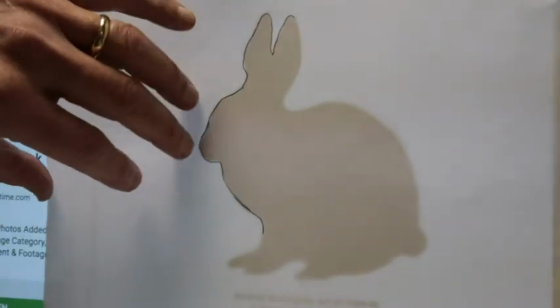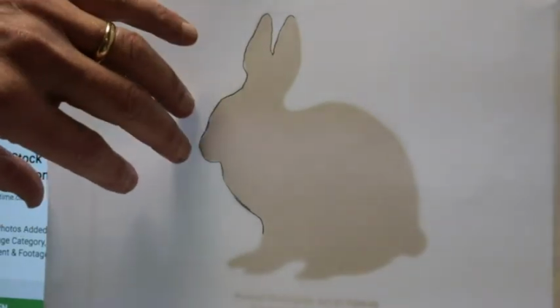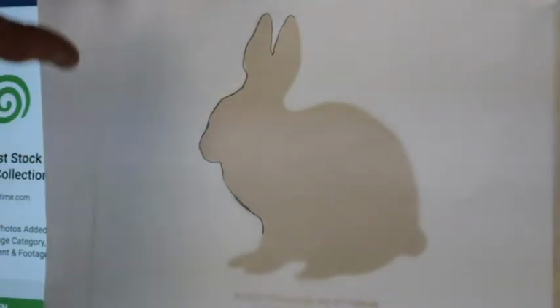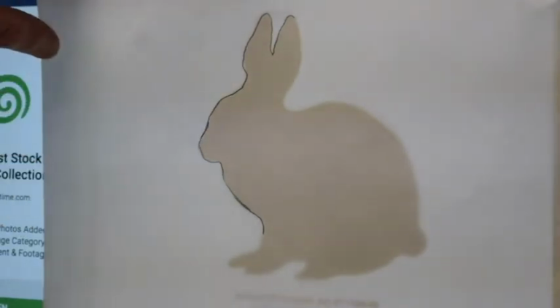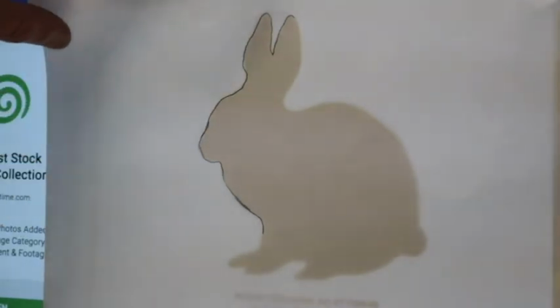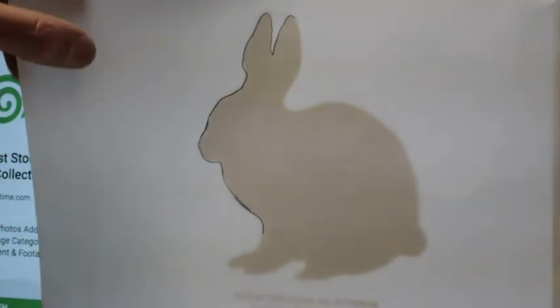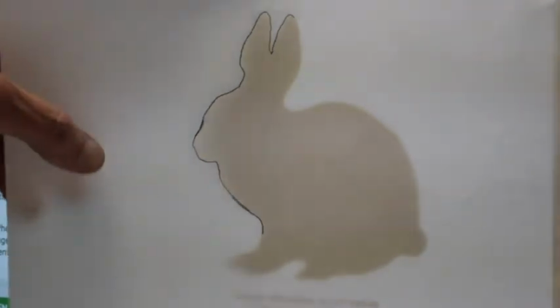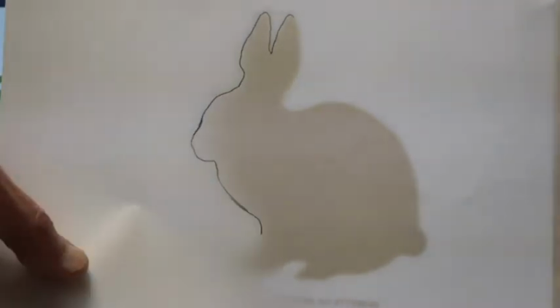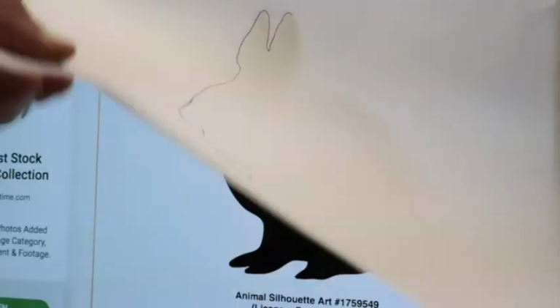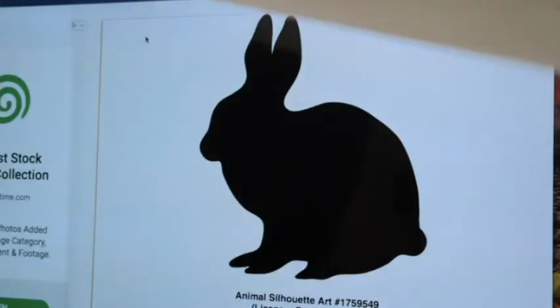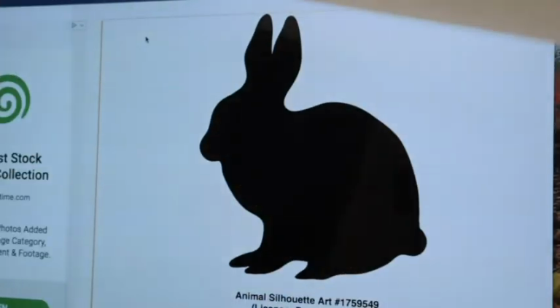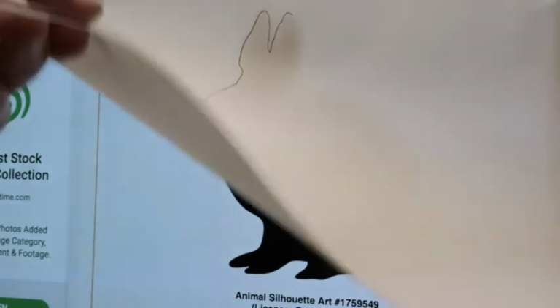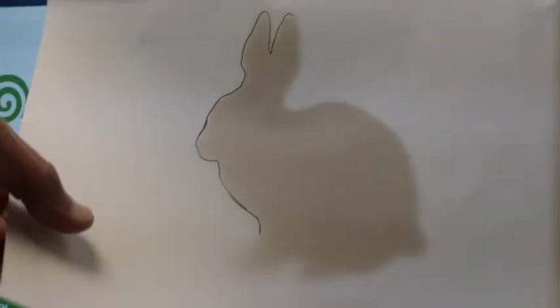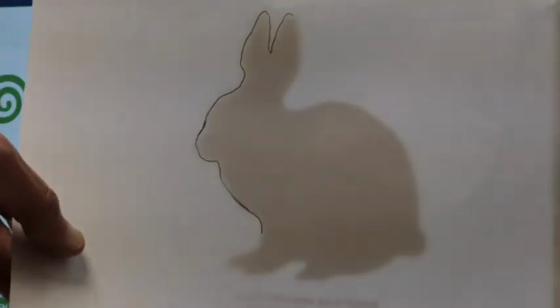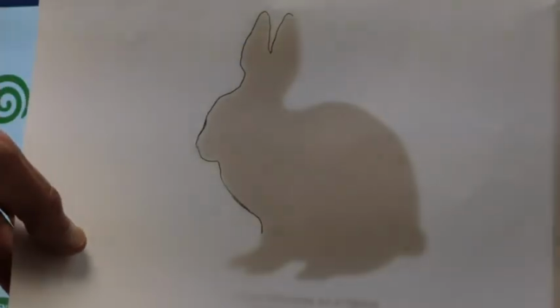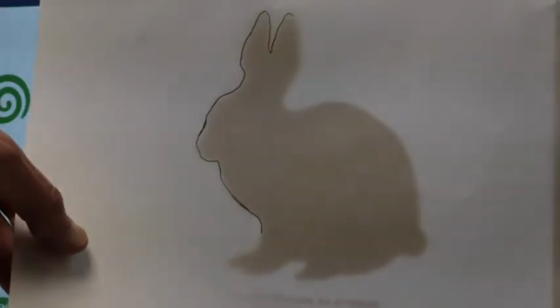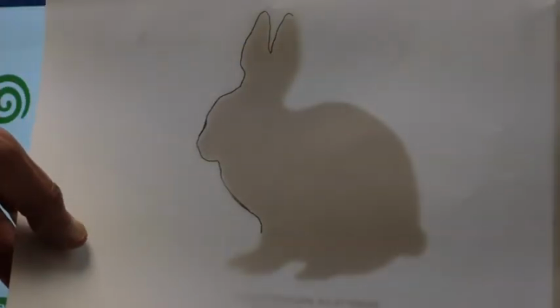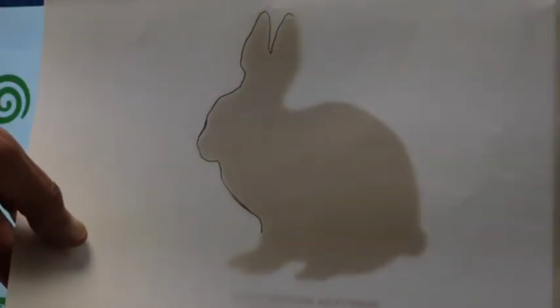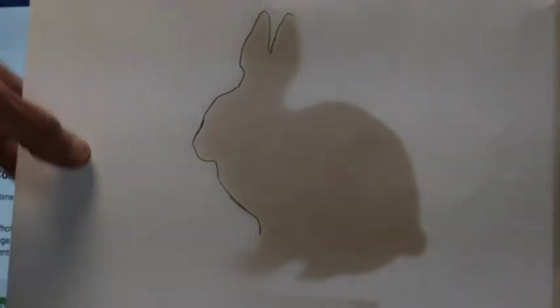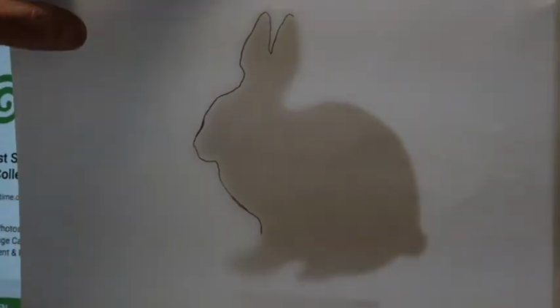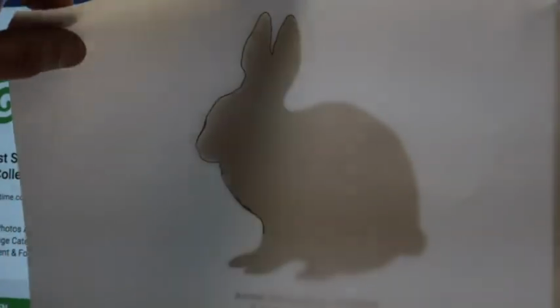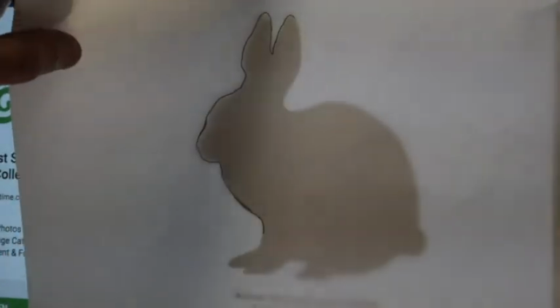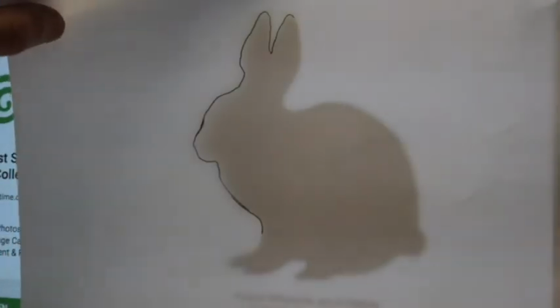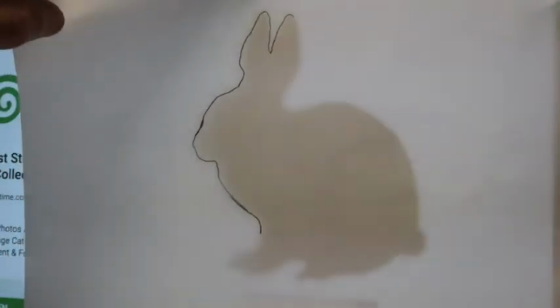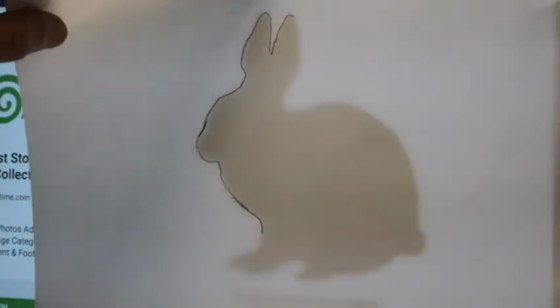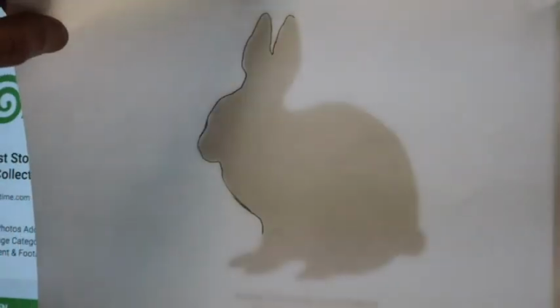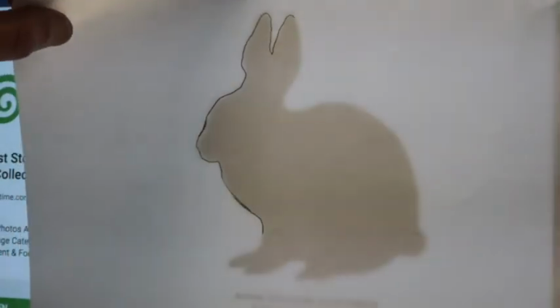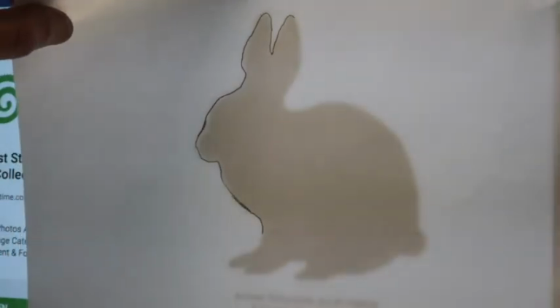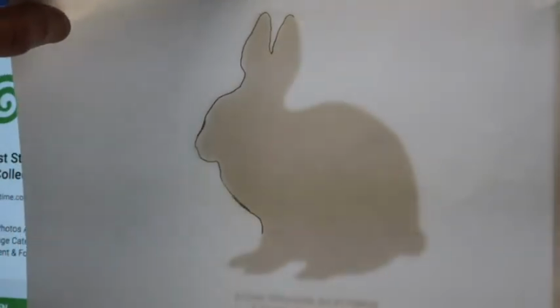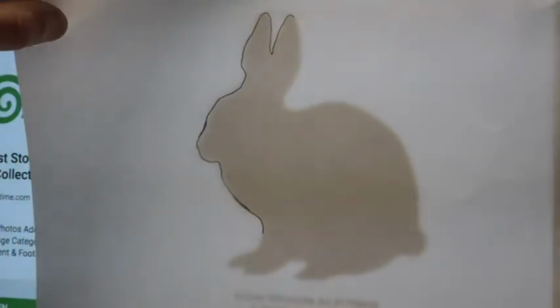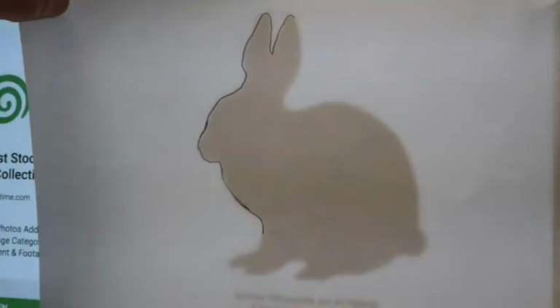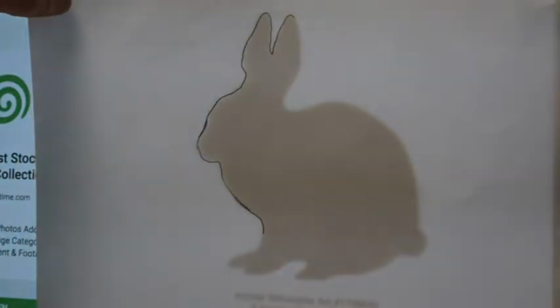You have a ton of different things online that you can pick from. This came from some clipart site.